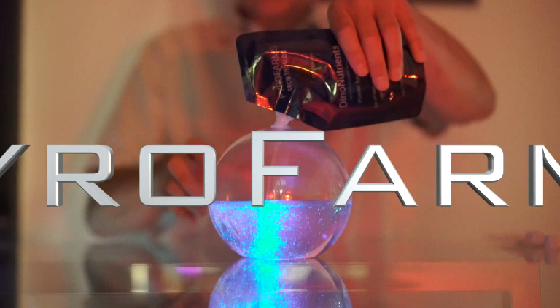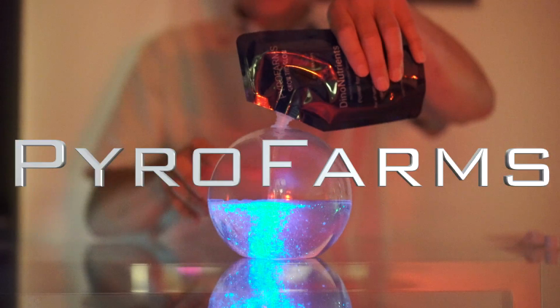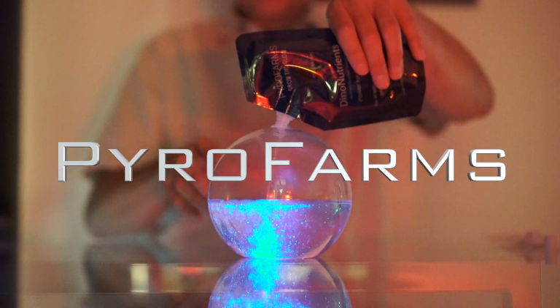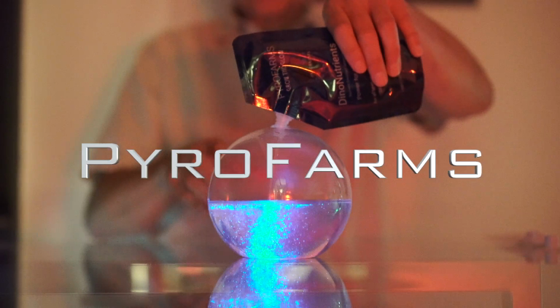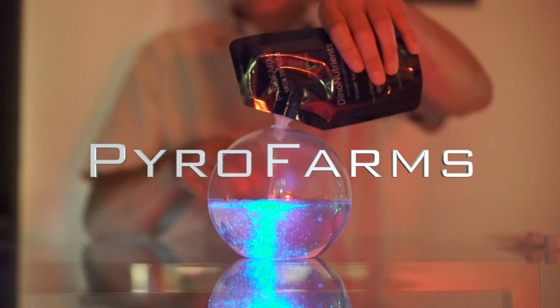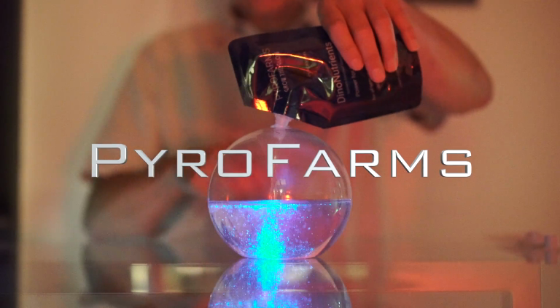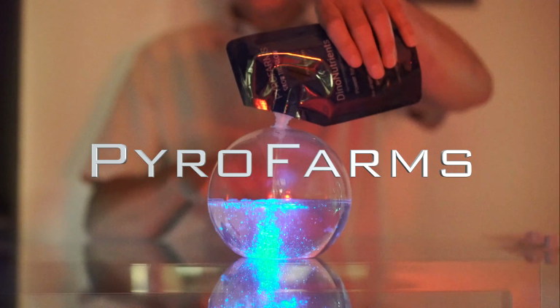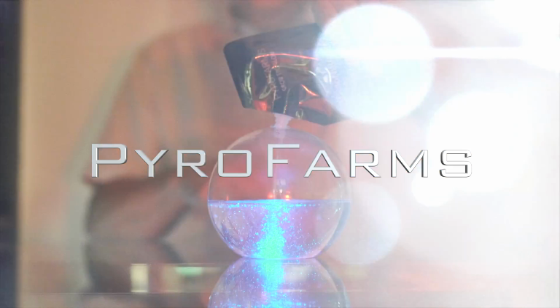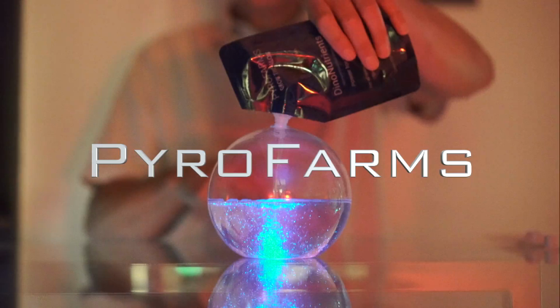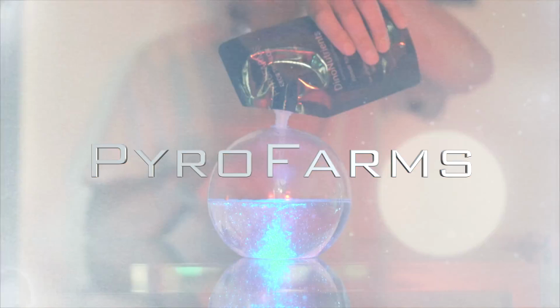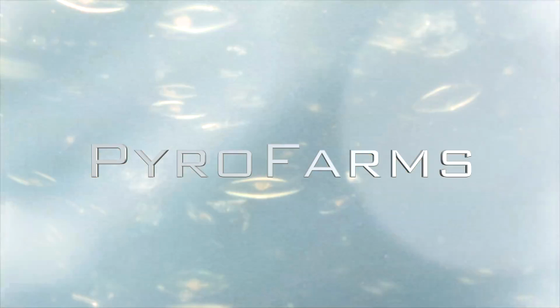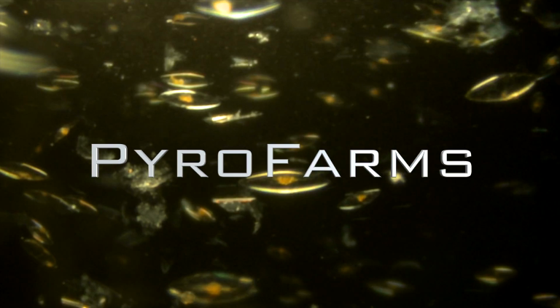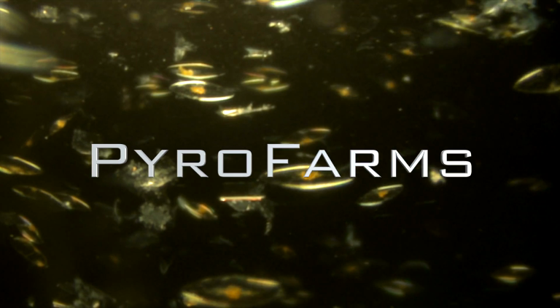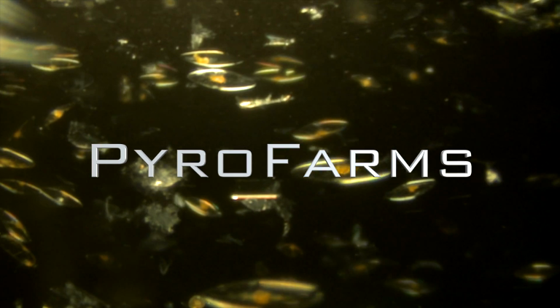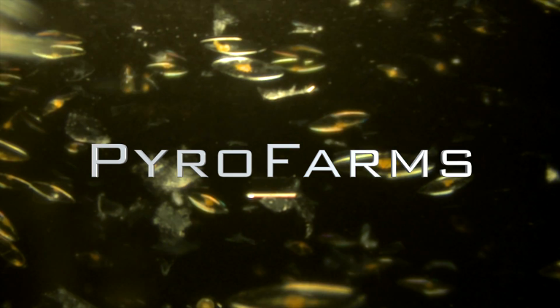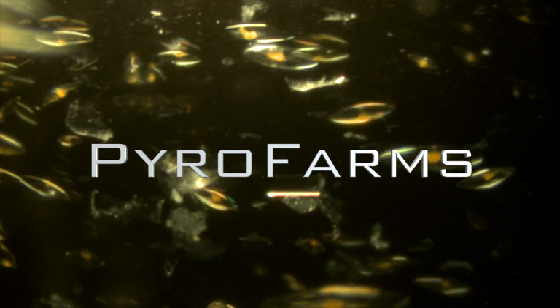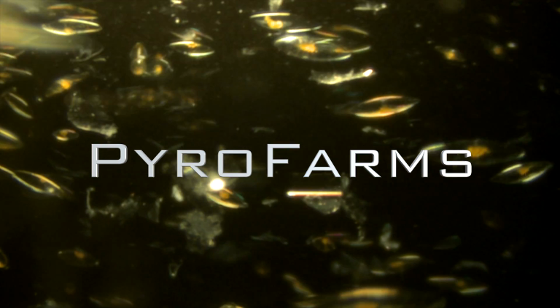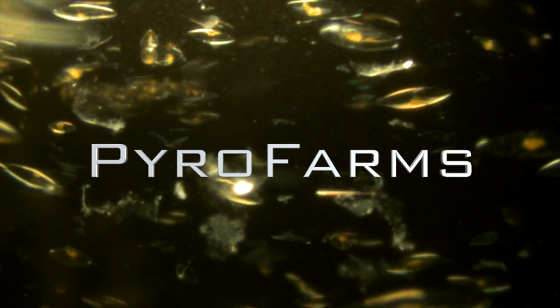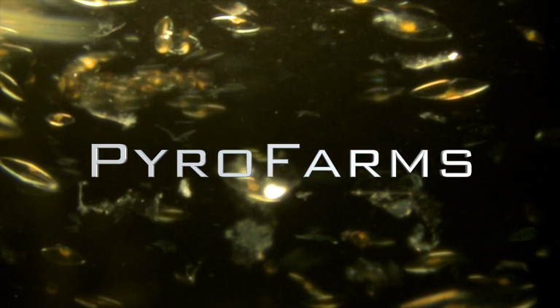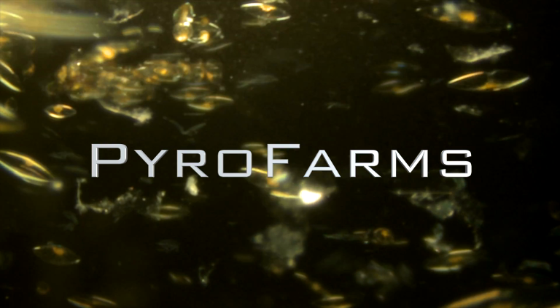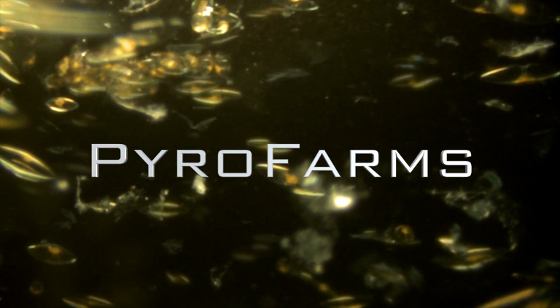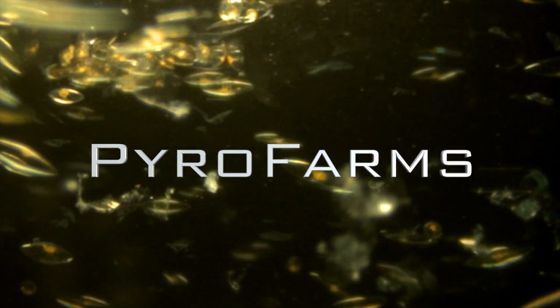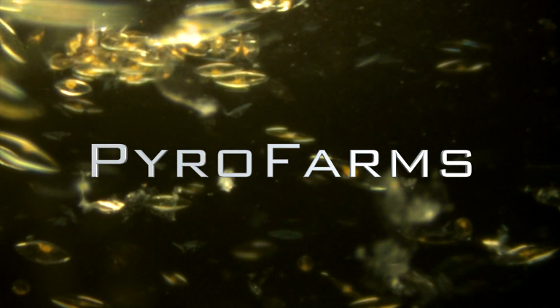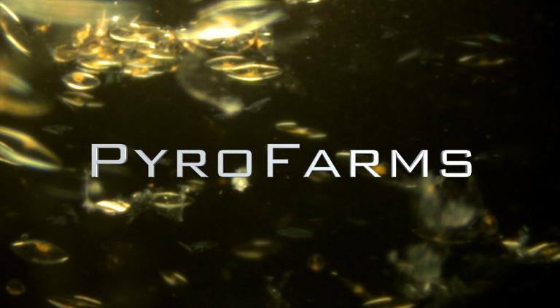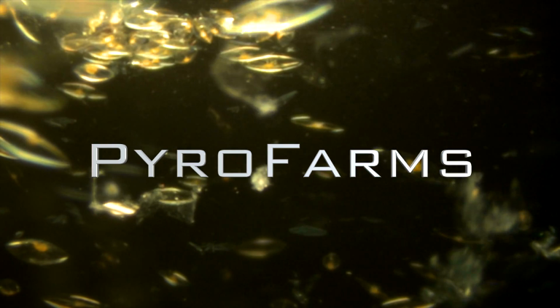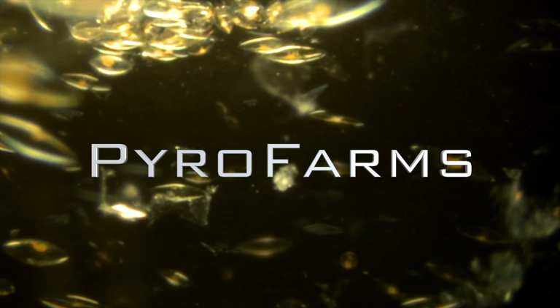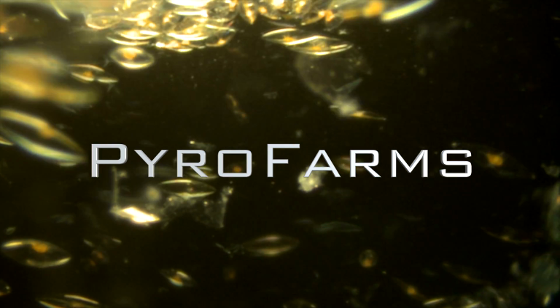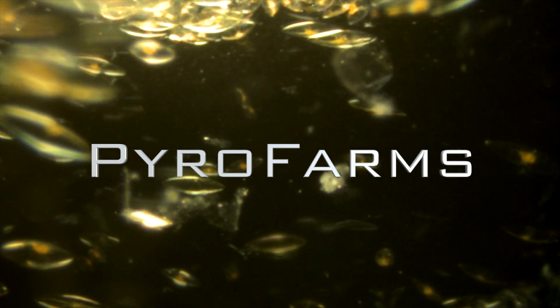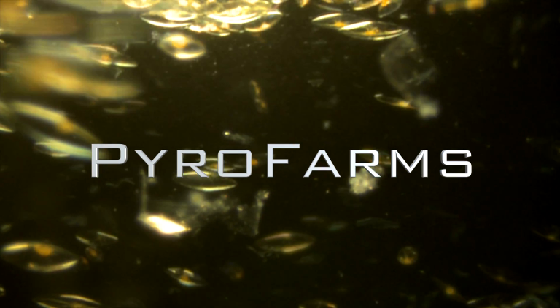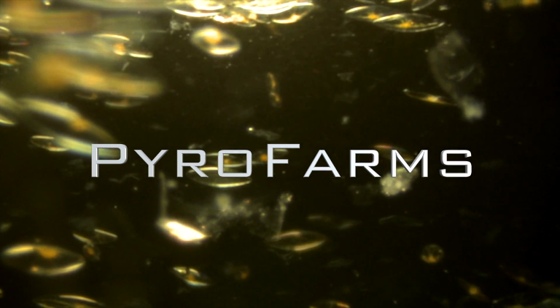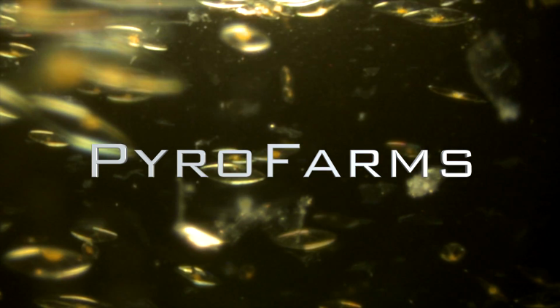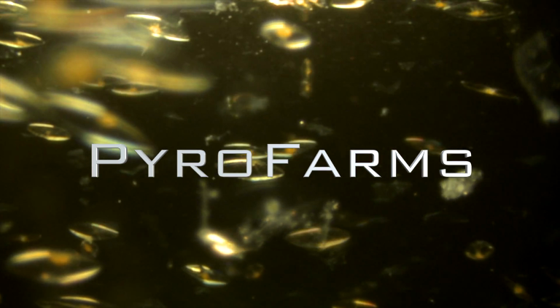Thank you for watching. Please like and subscribe to learn more about pyrodino care and maintenance.